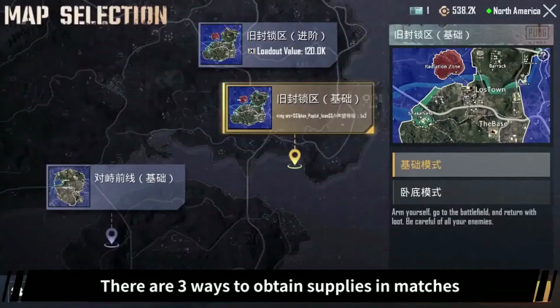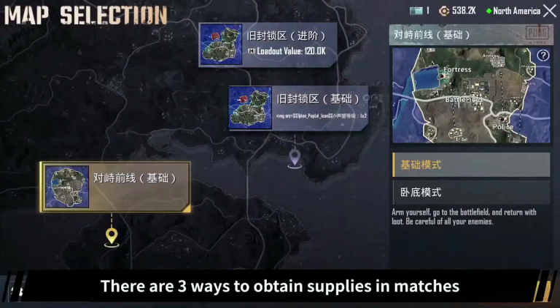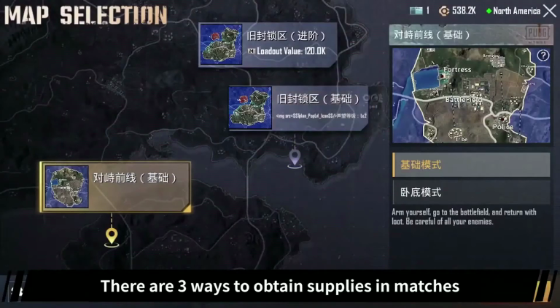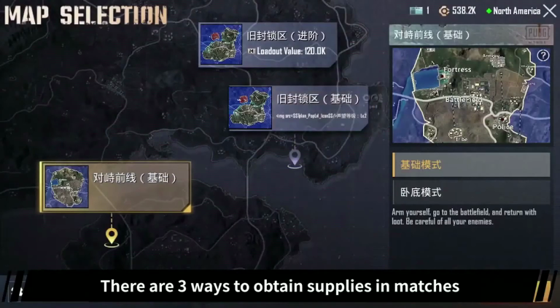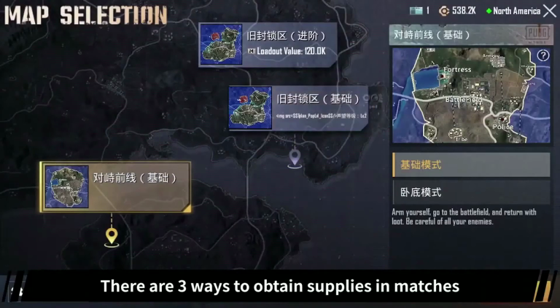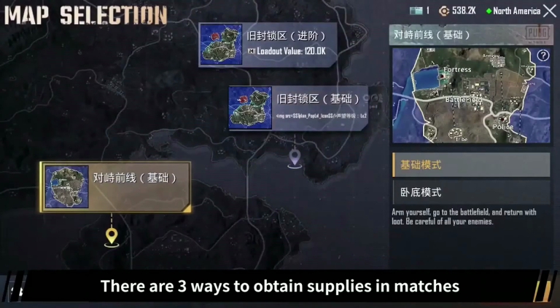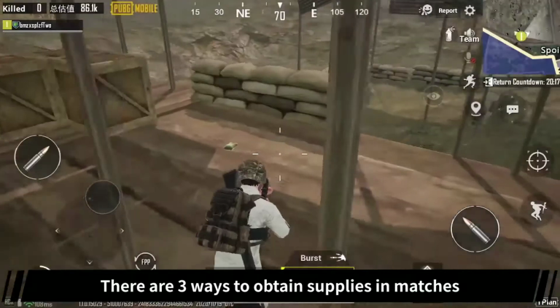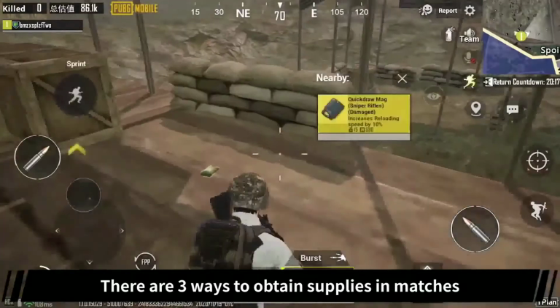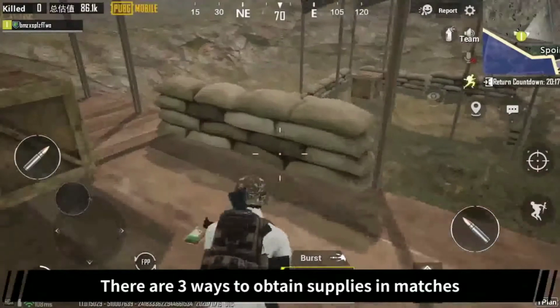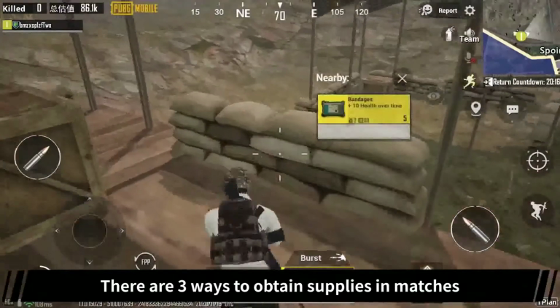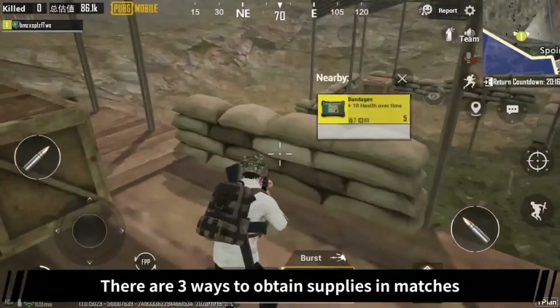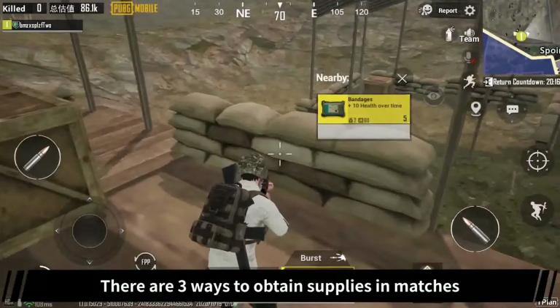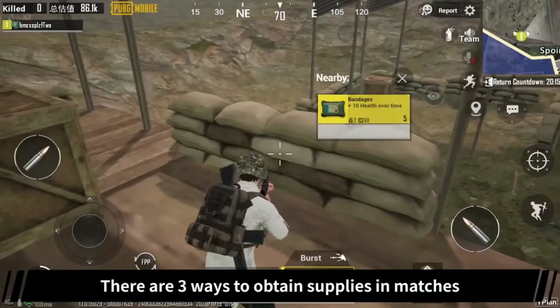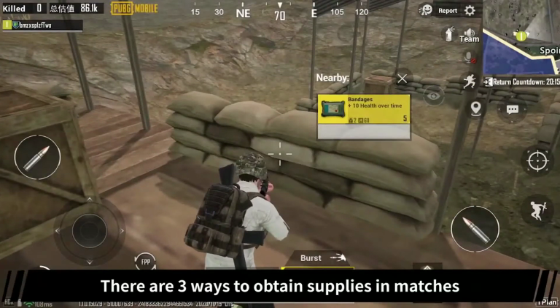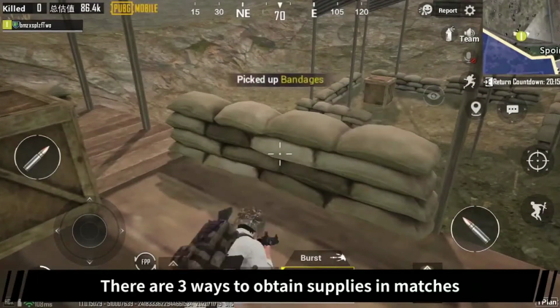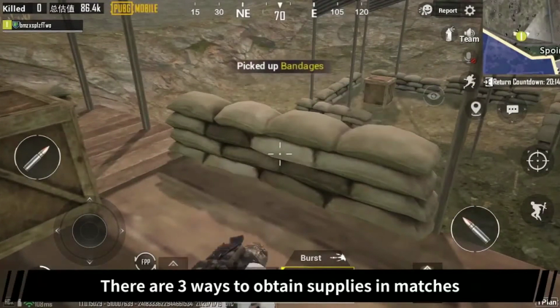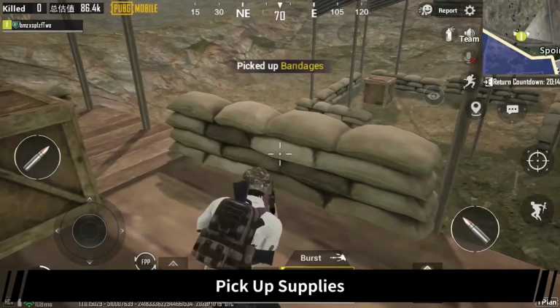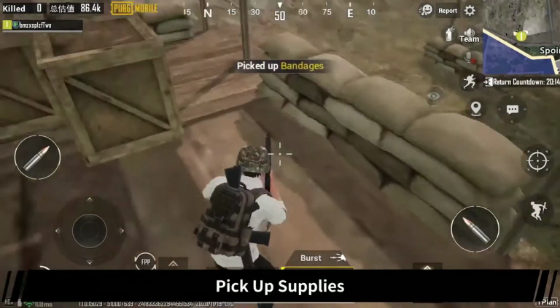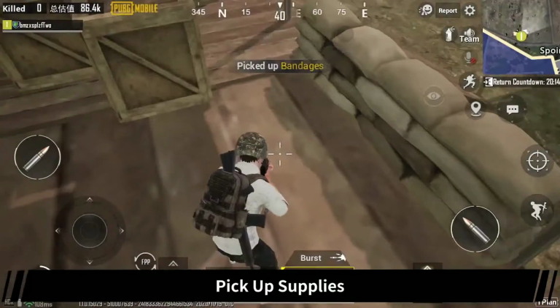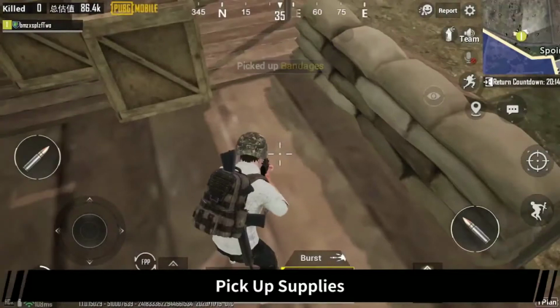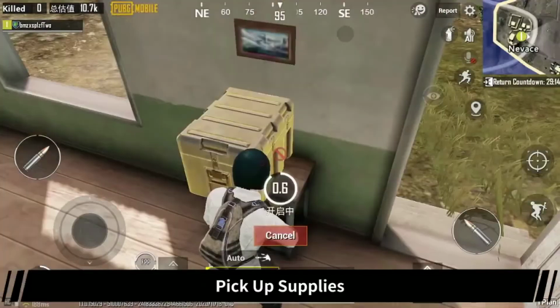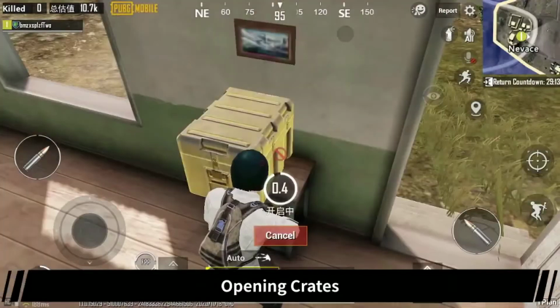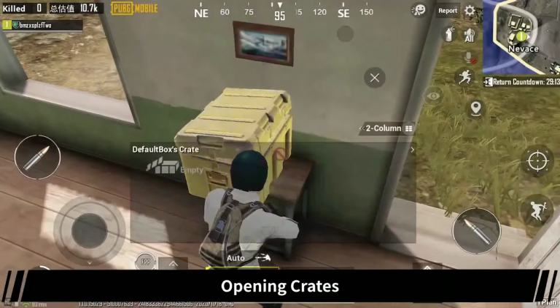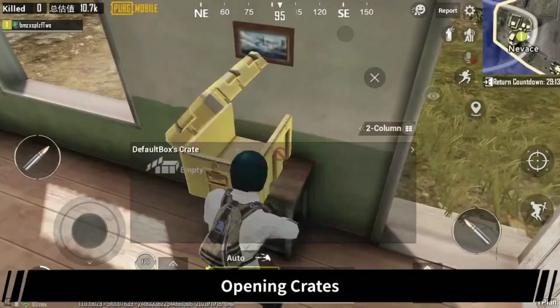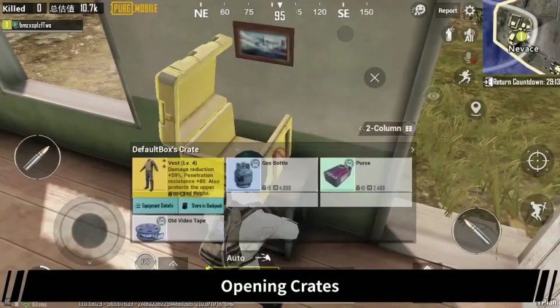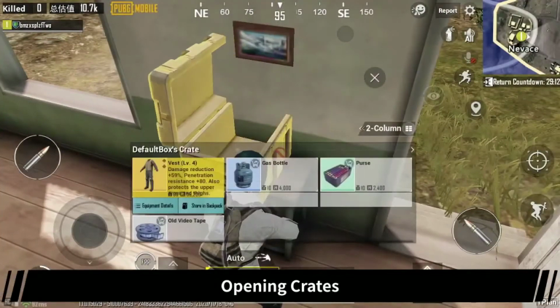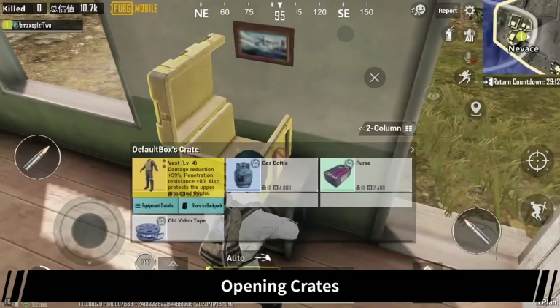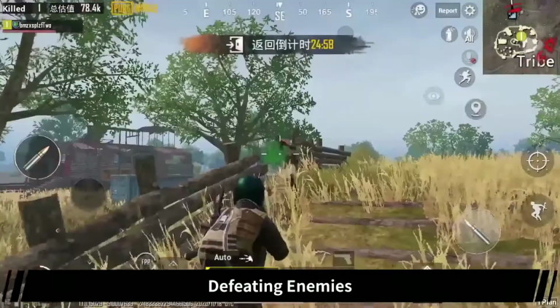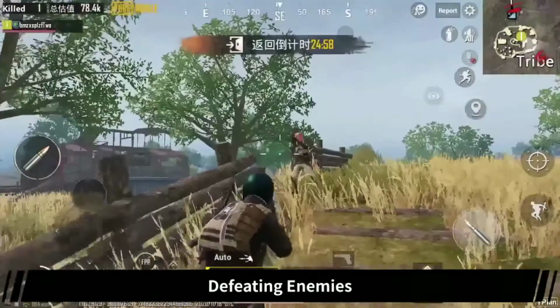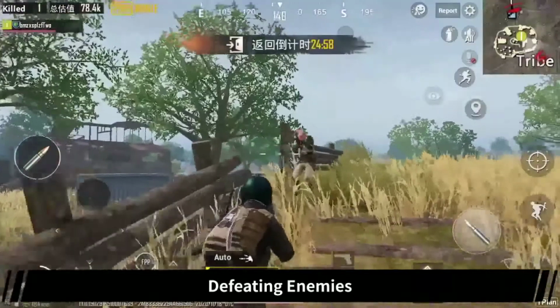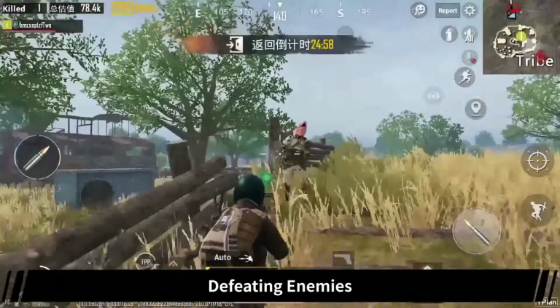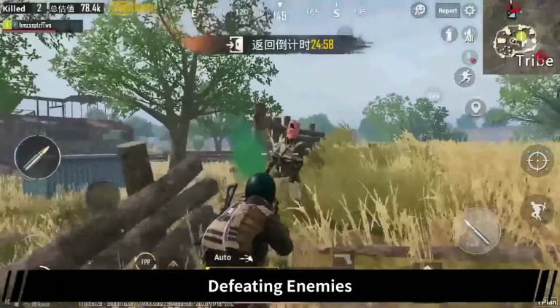There are three ways to obtain supplies and matches: pick up supplies, open crates, and defeat enemies.